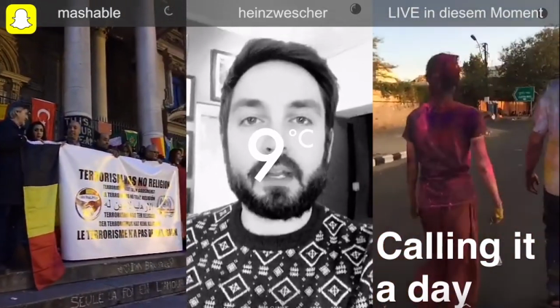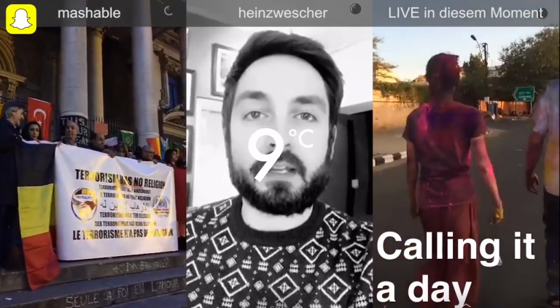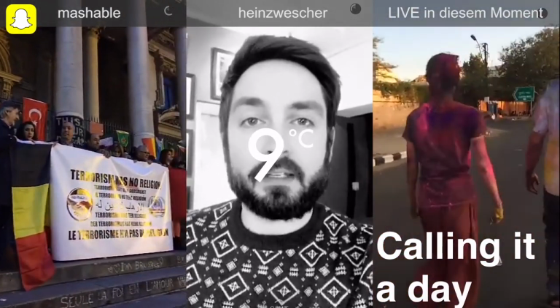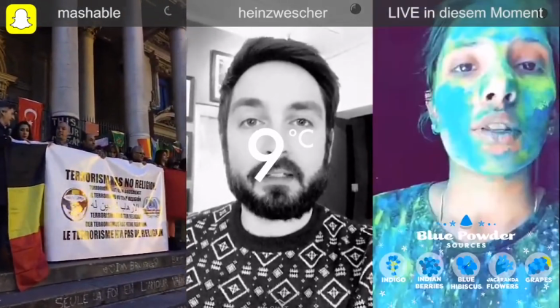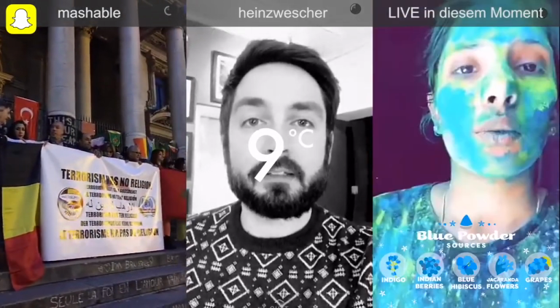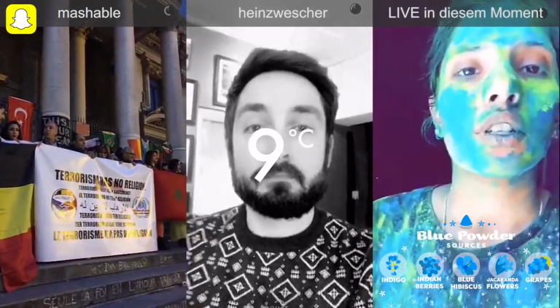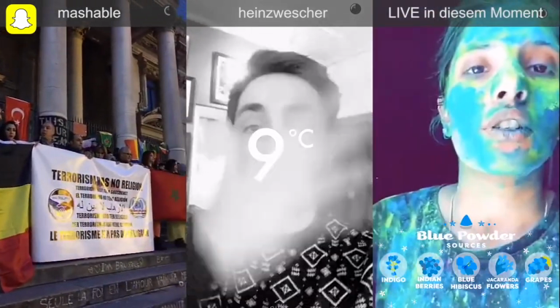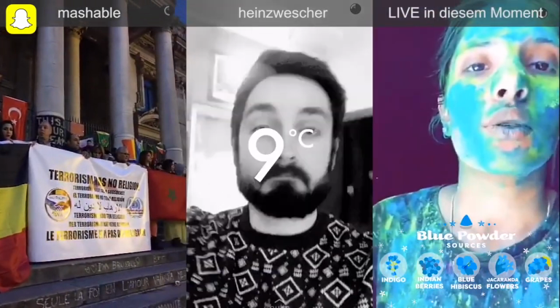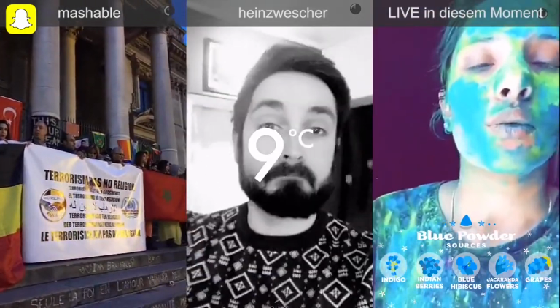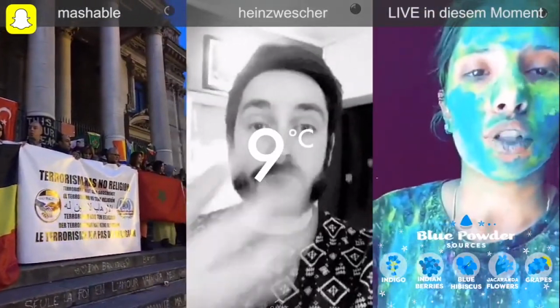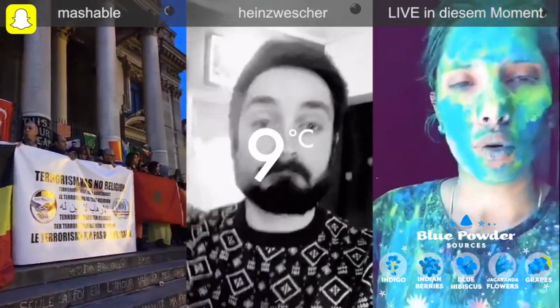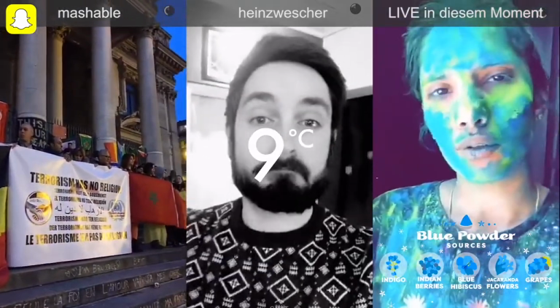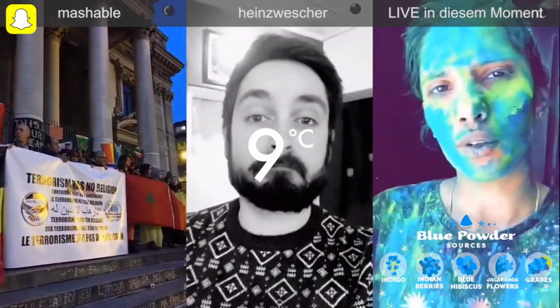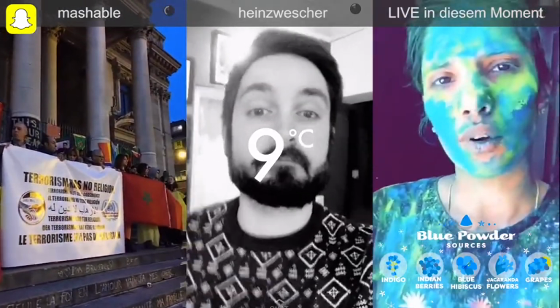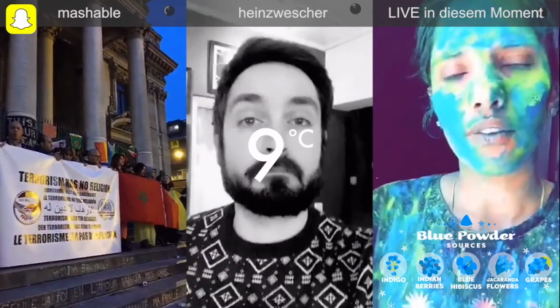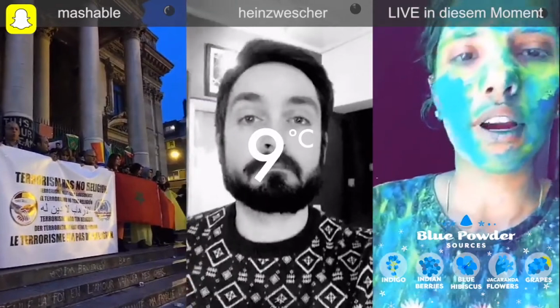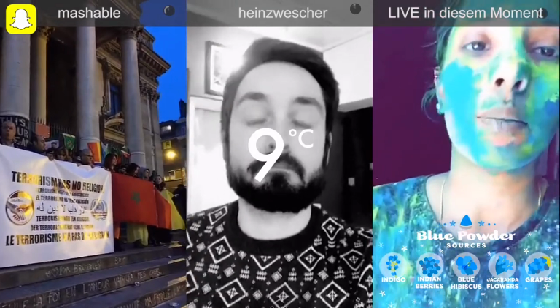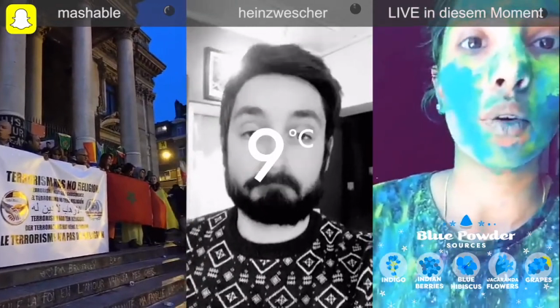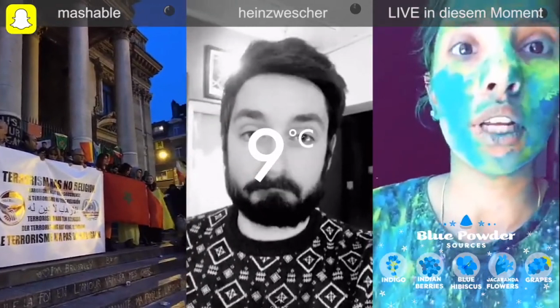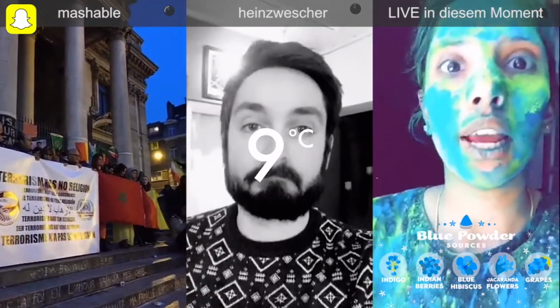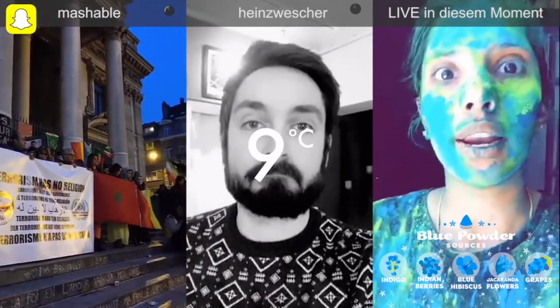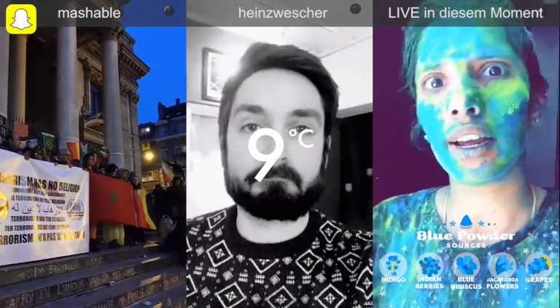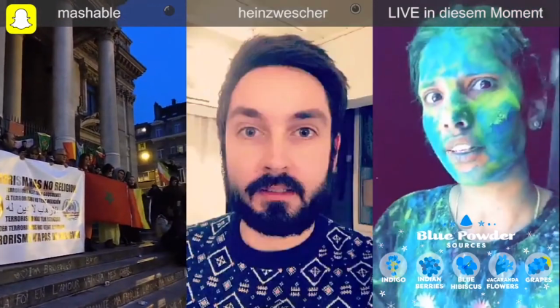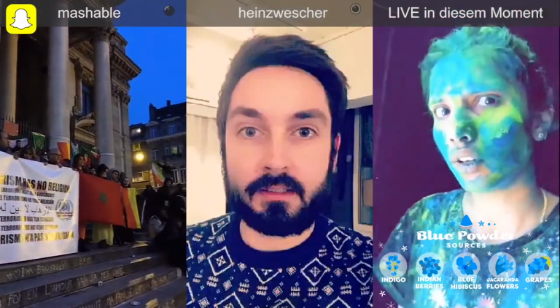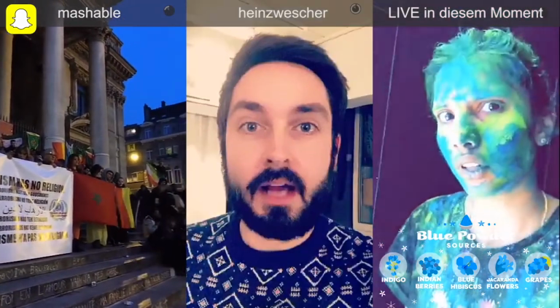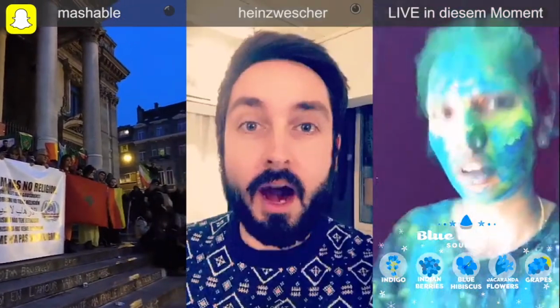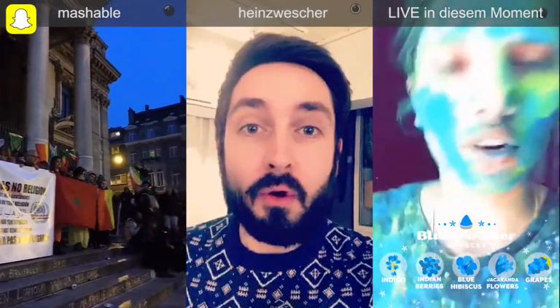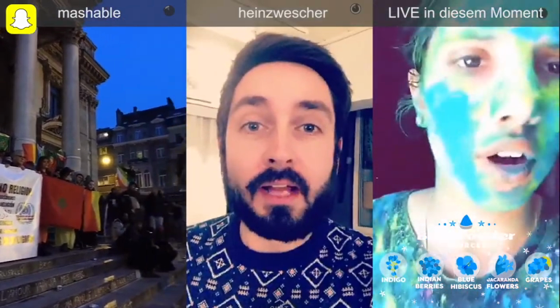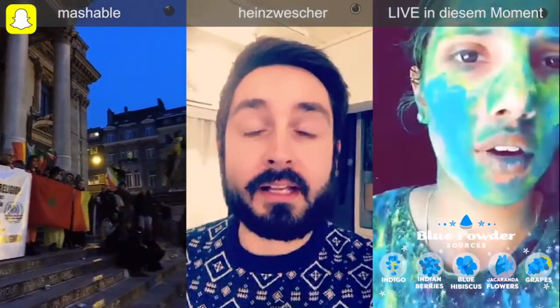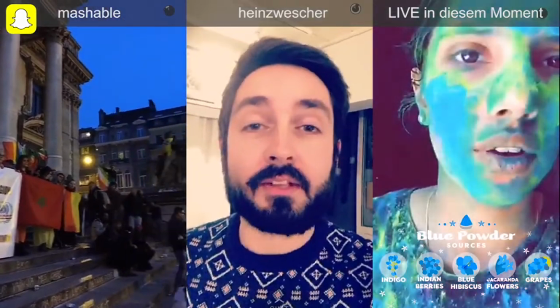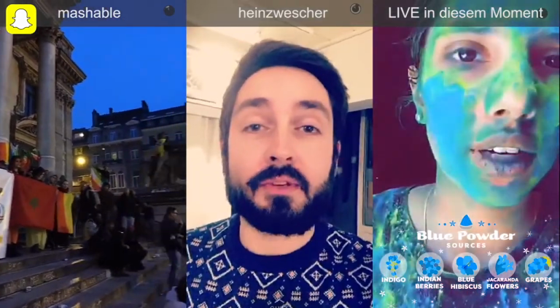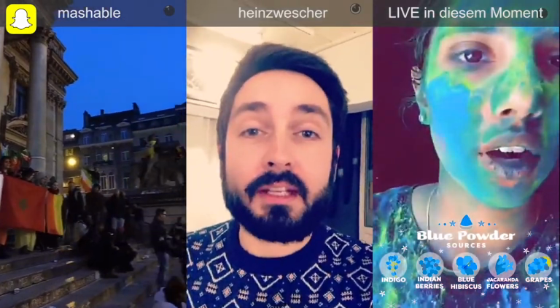I just wanted to wish all of you a very happy holly, and I look like a crayon right now.